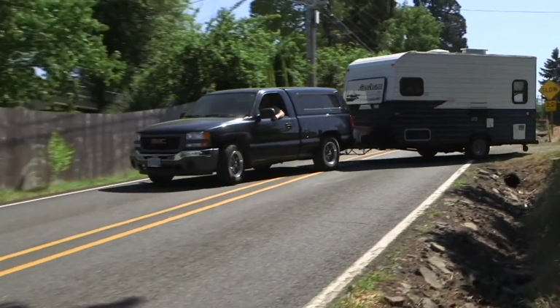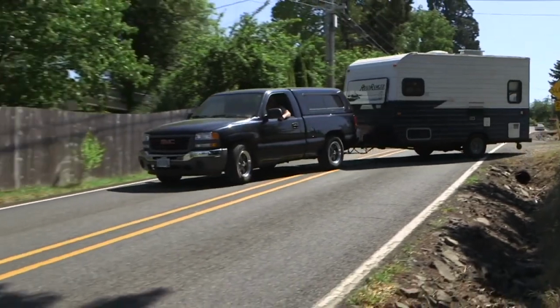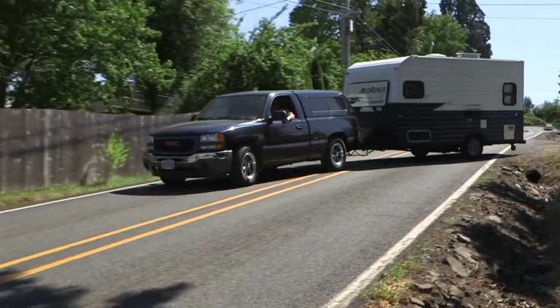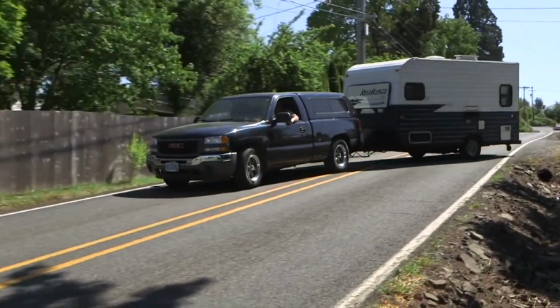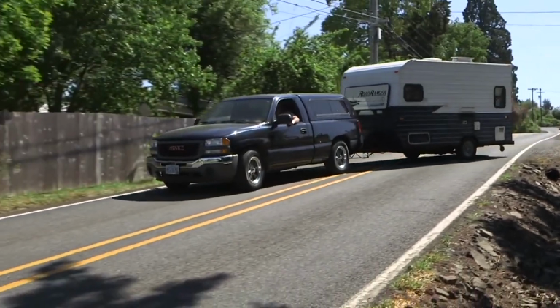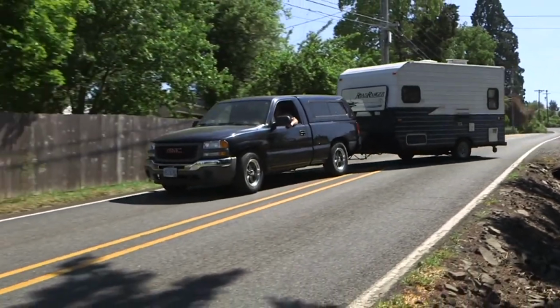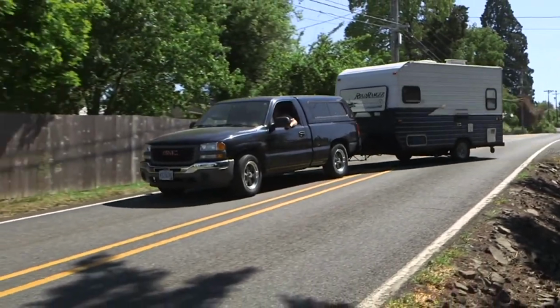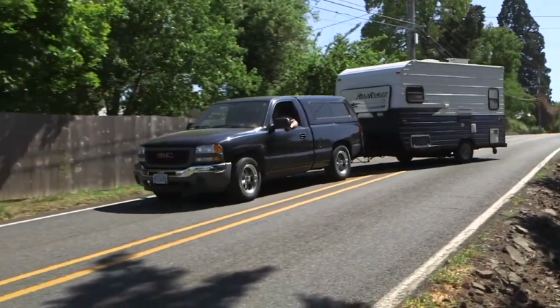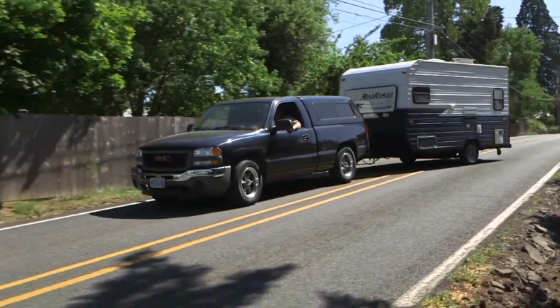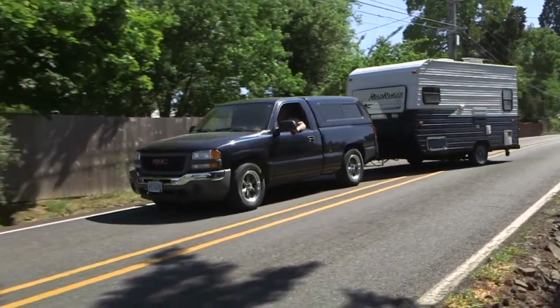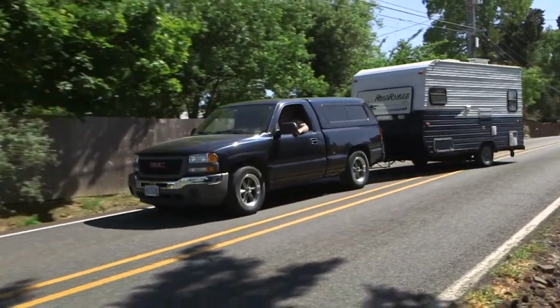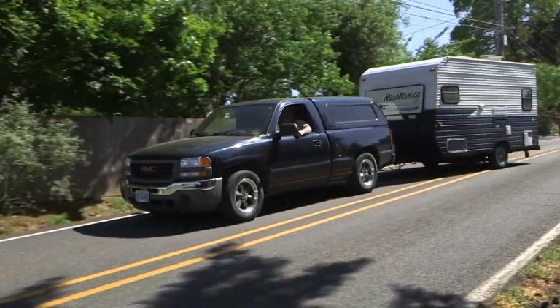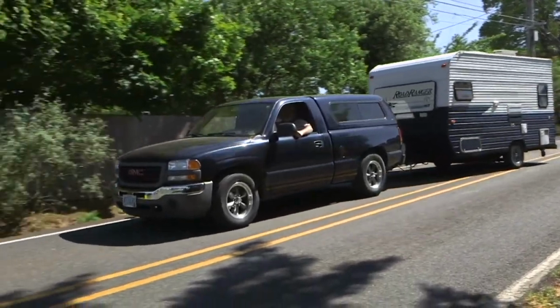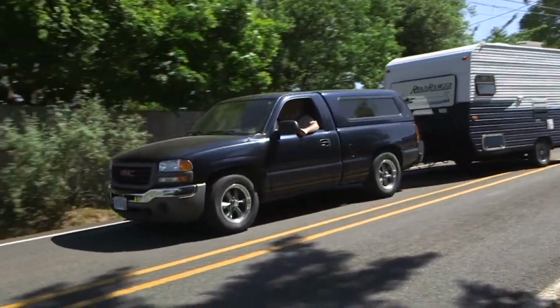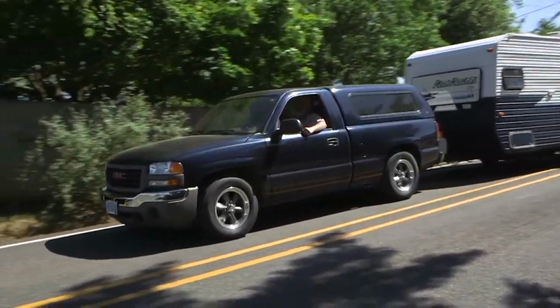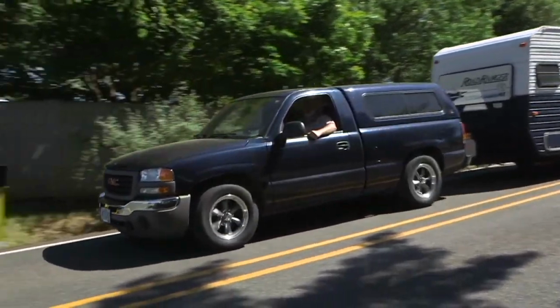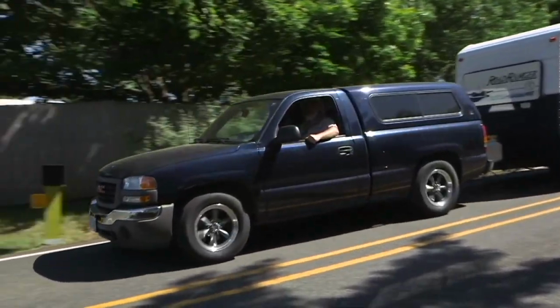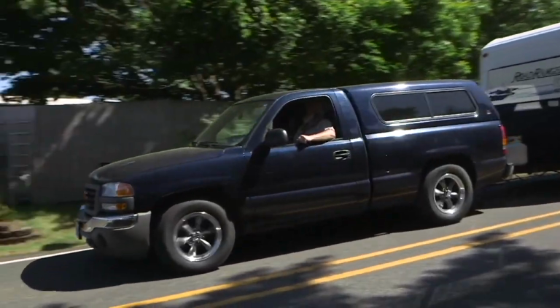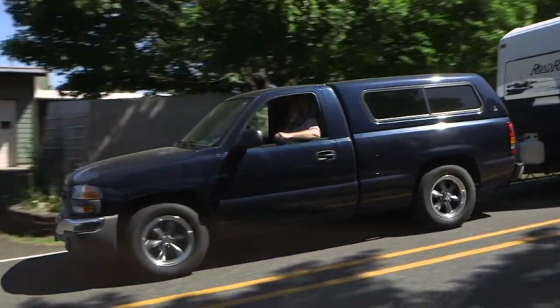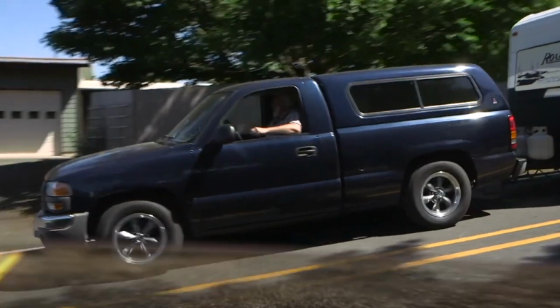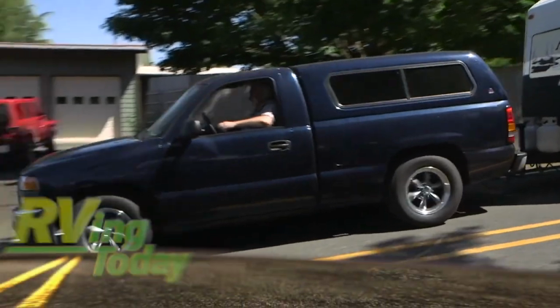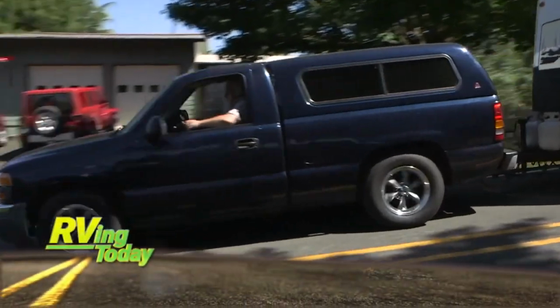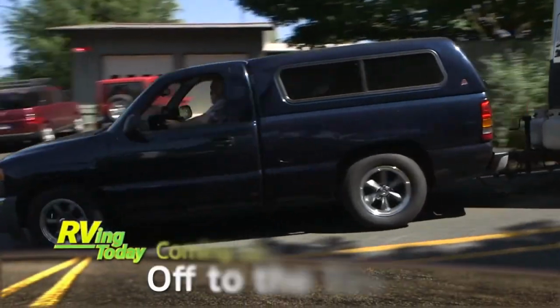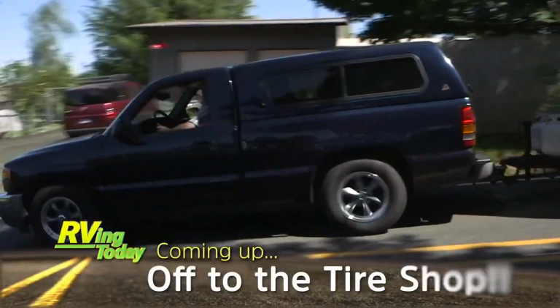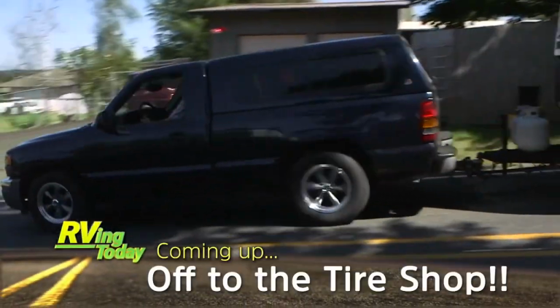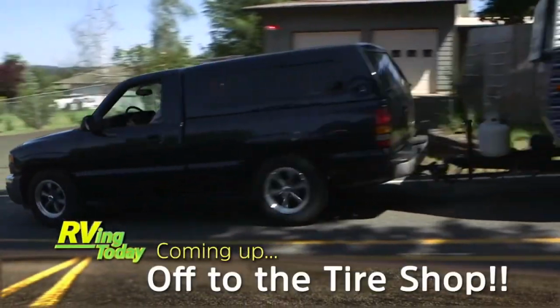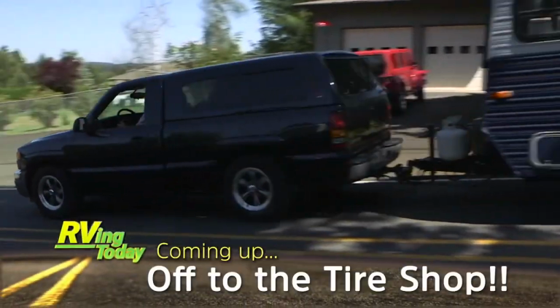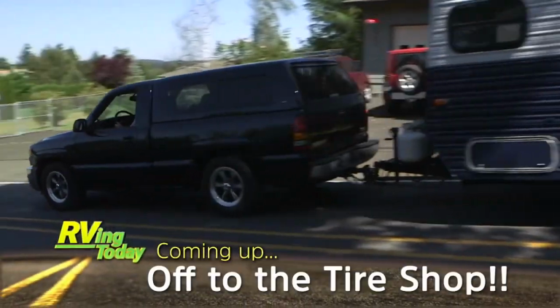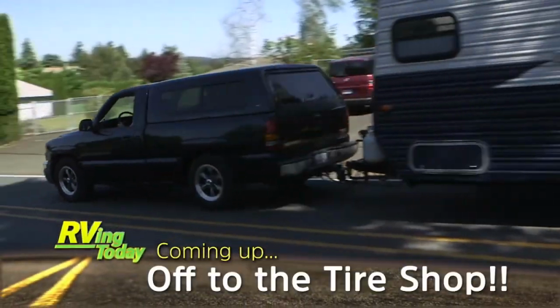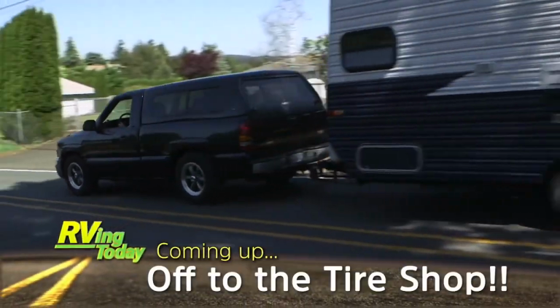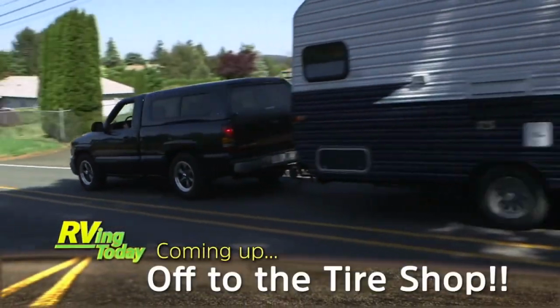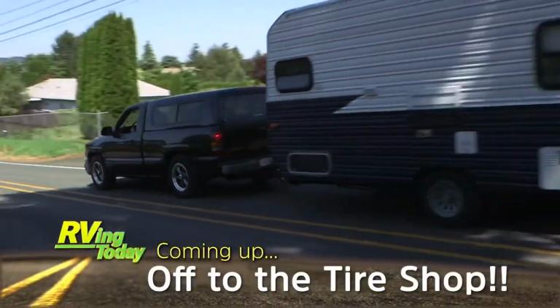Next up, a stop at the tire shop right after these commercial messages. Stay tuned!